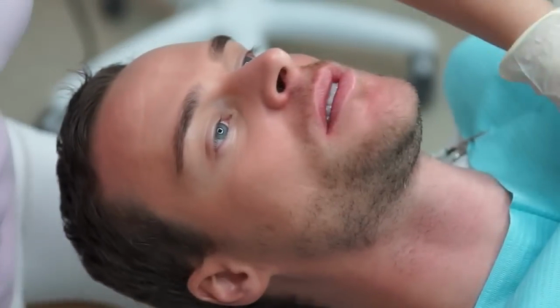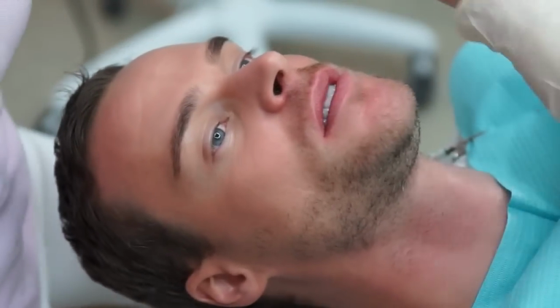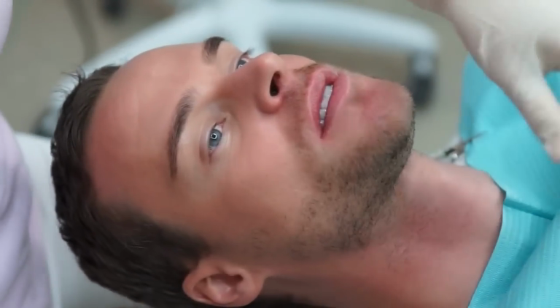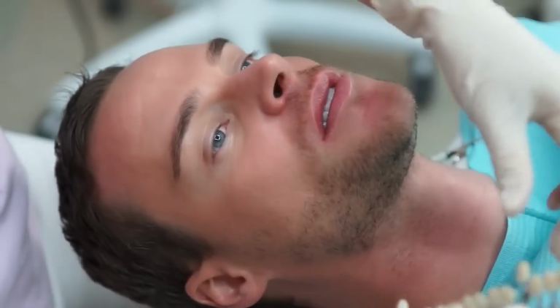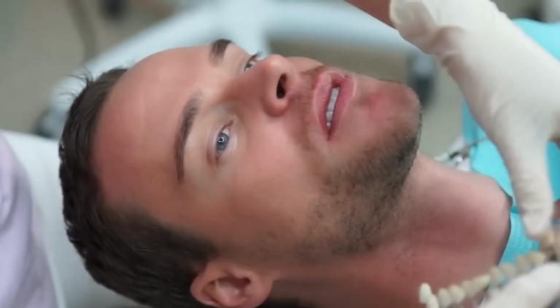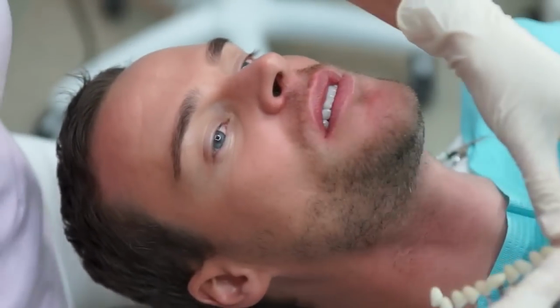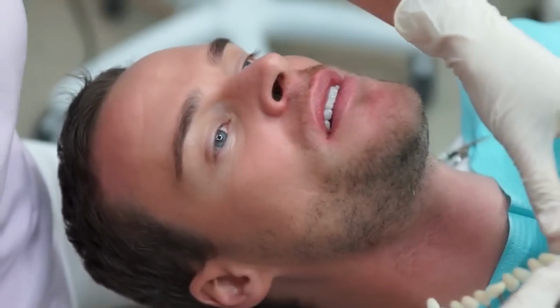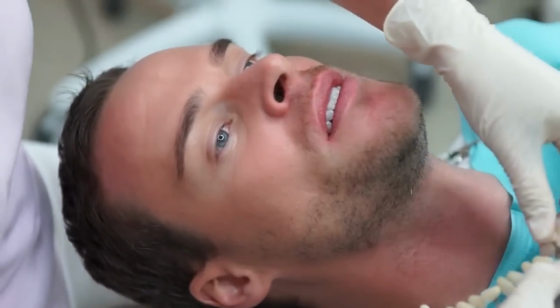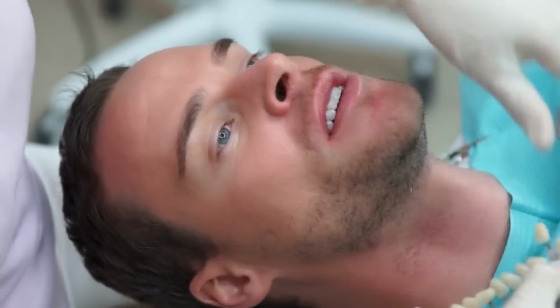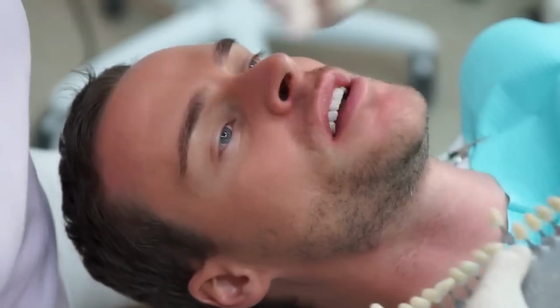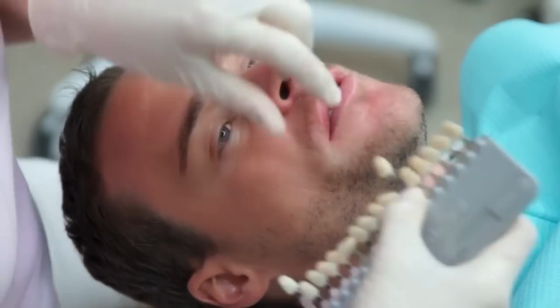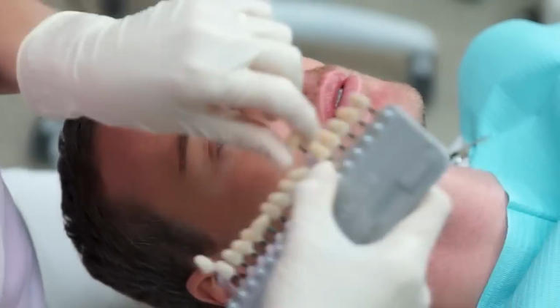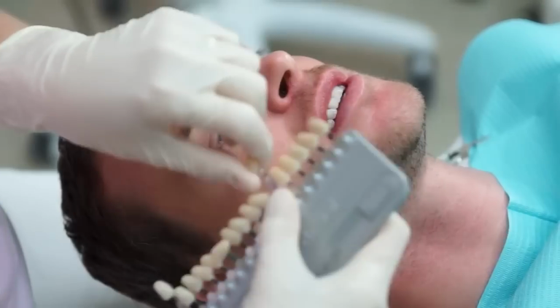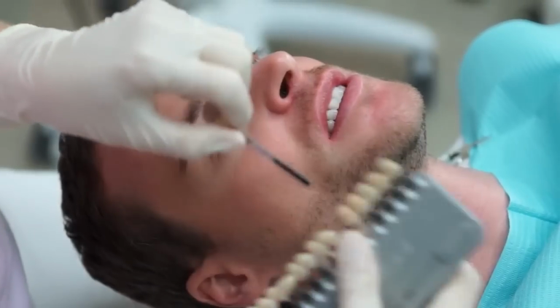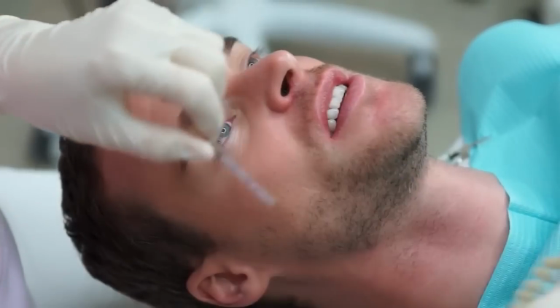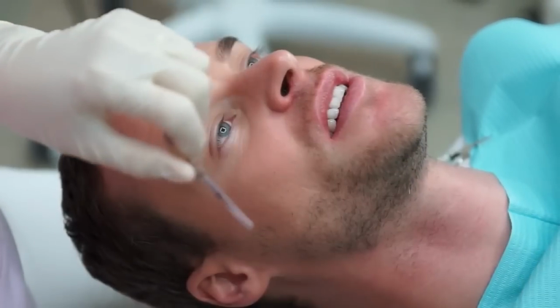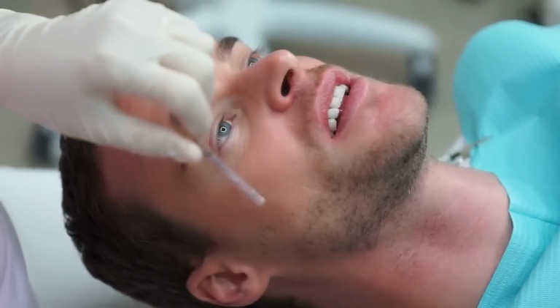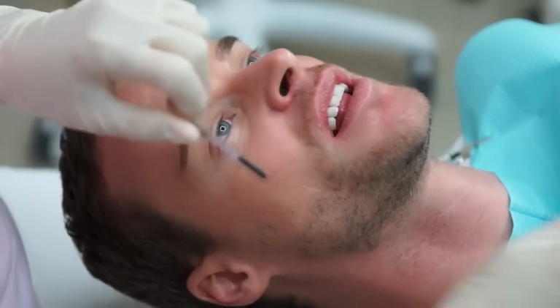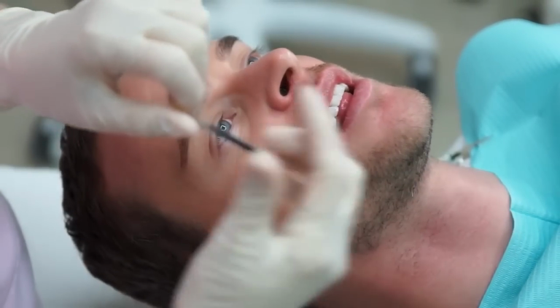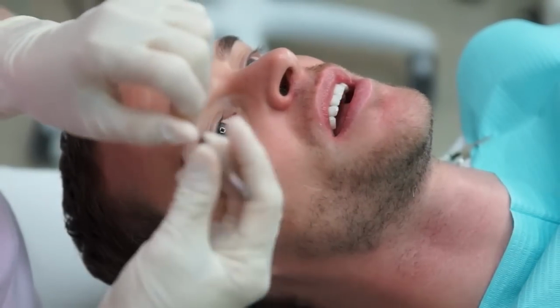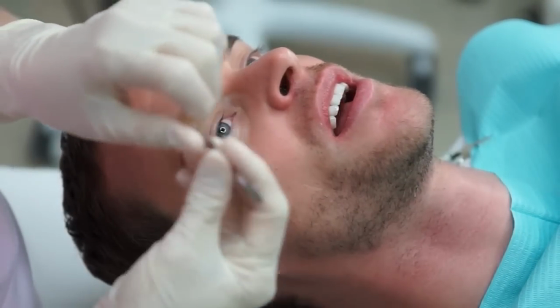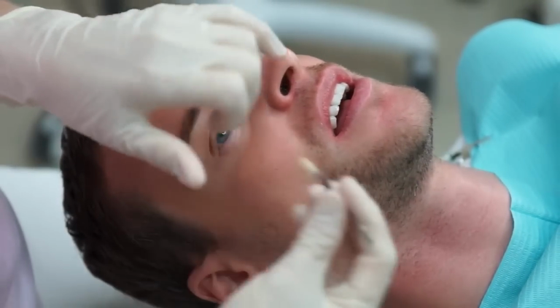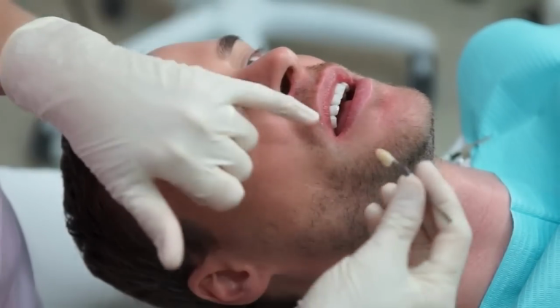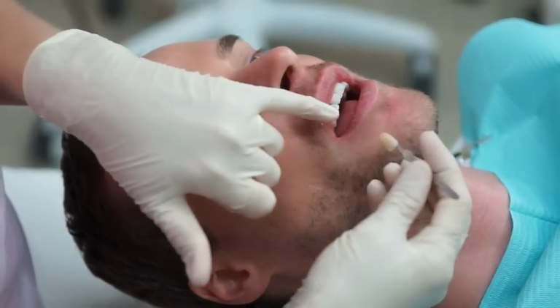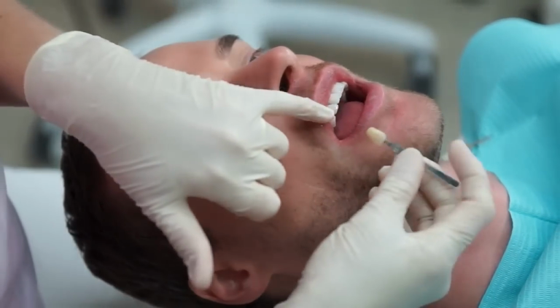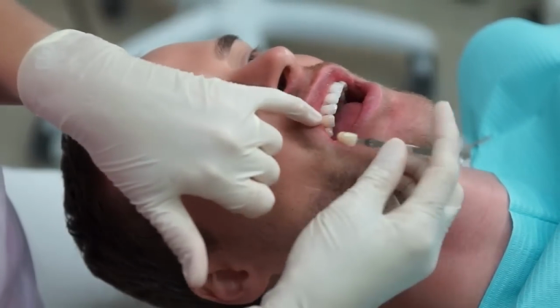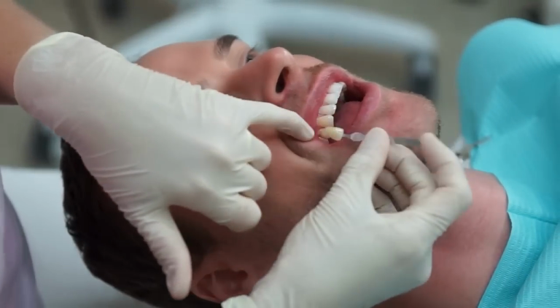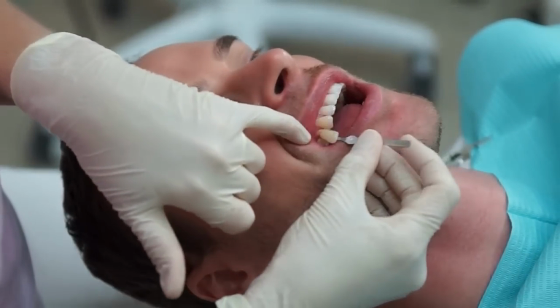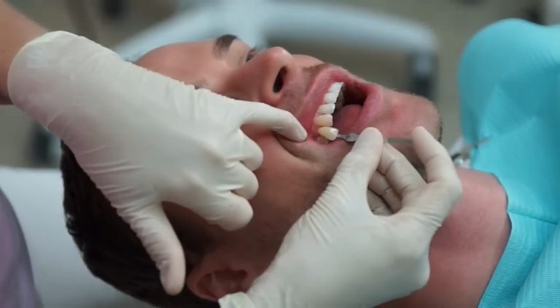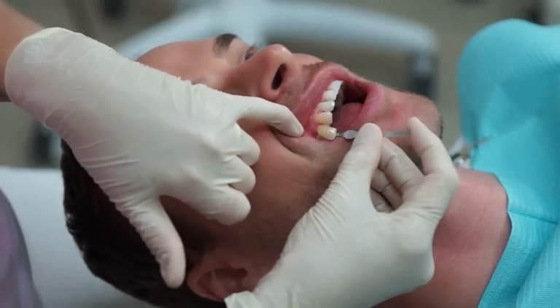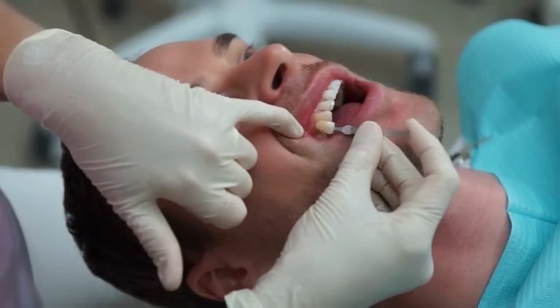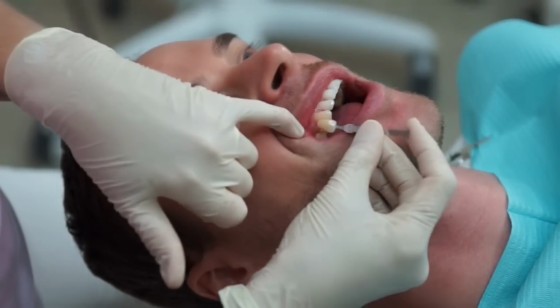The color shade is, of course, compared before starting and after the procedure is done.